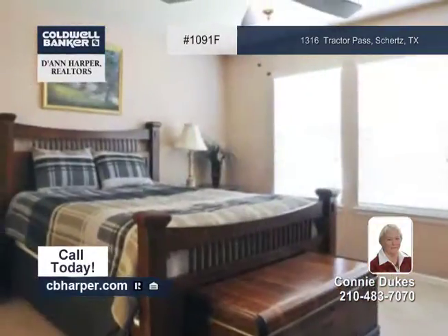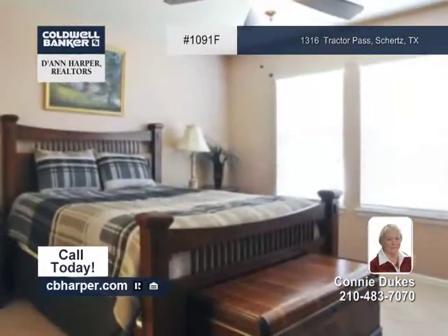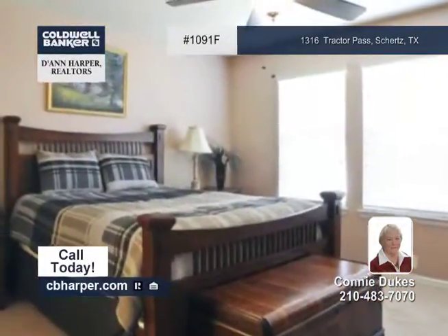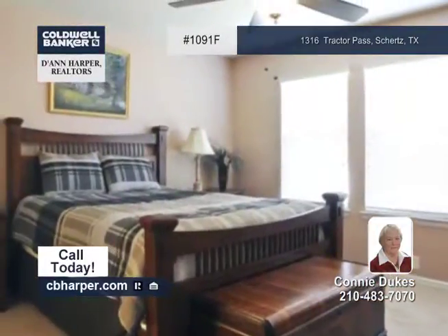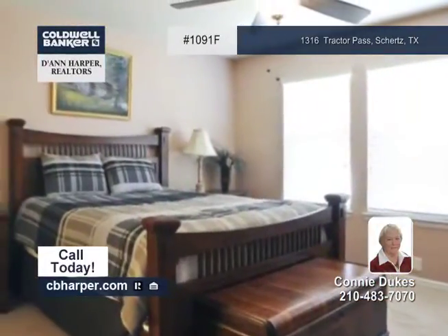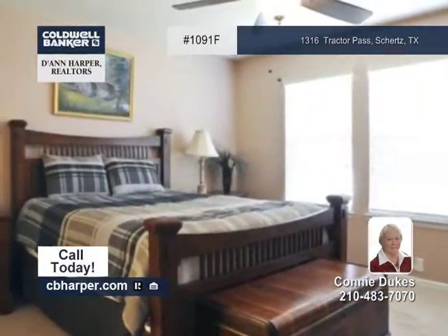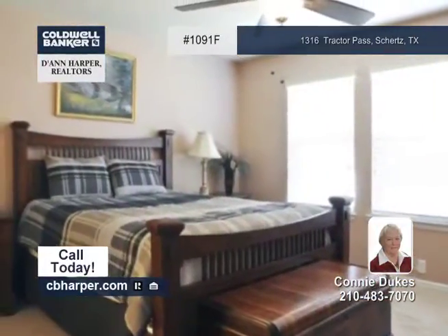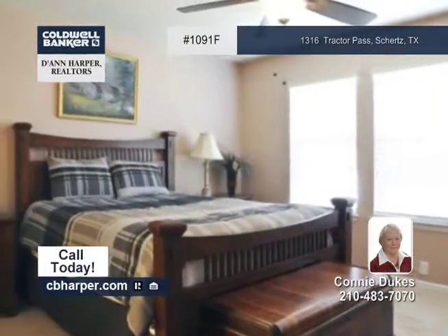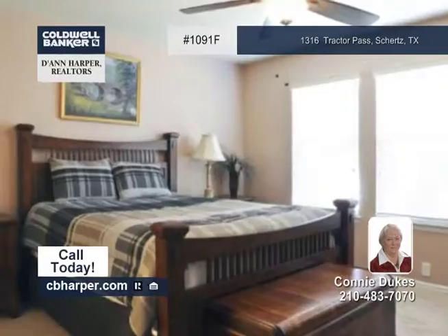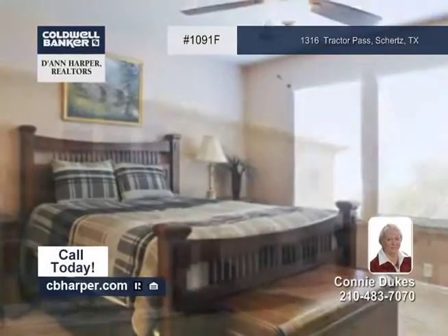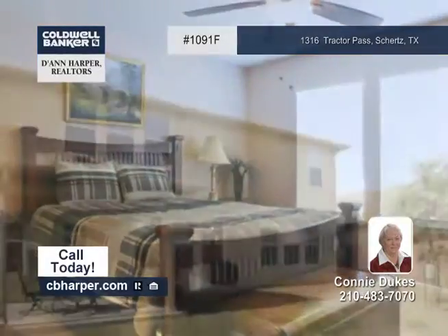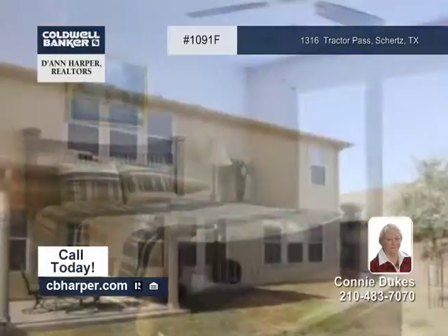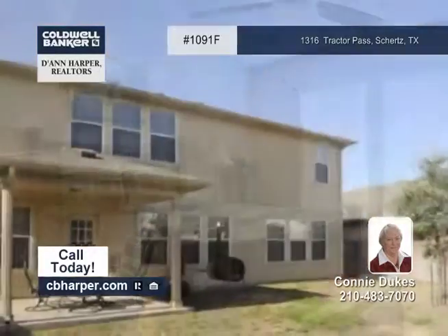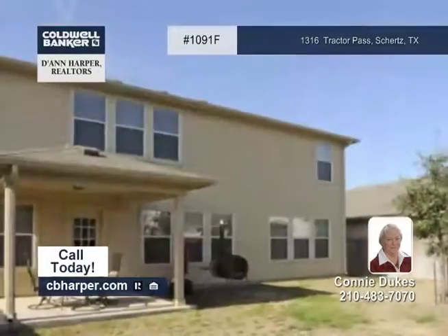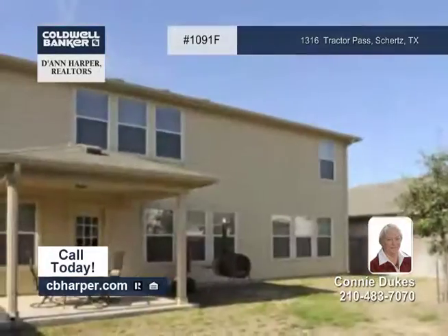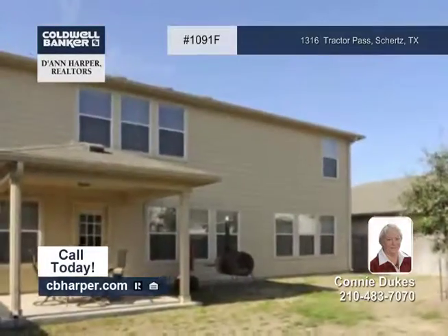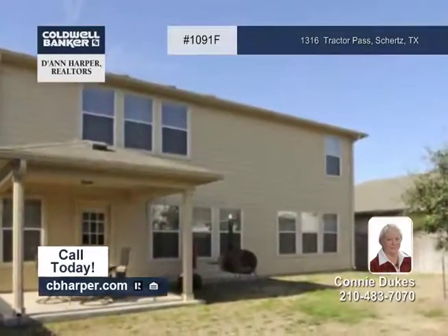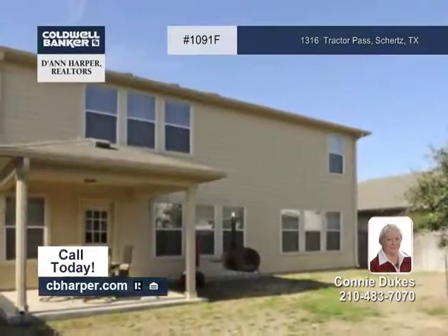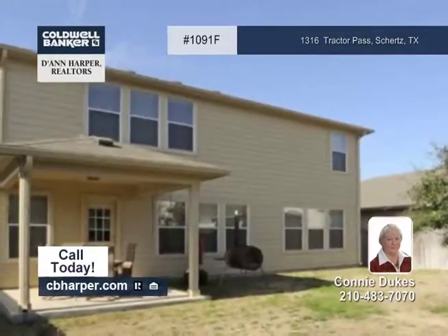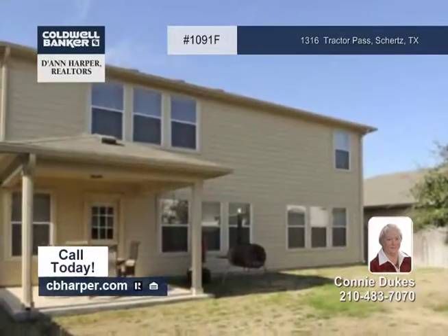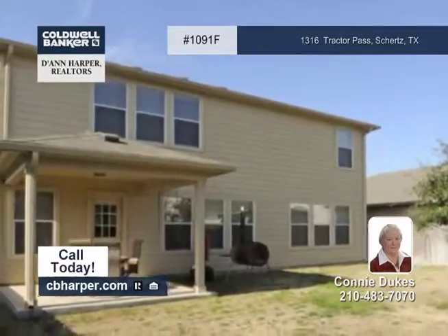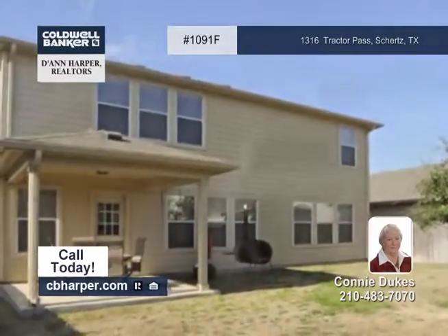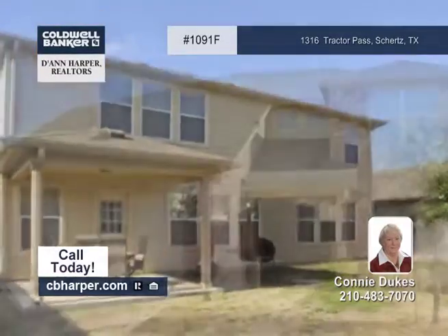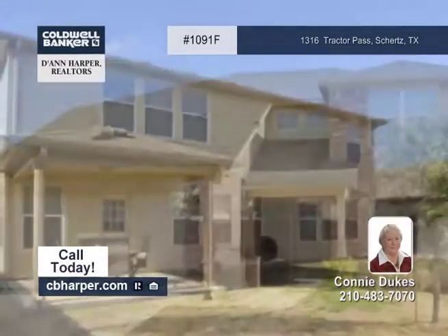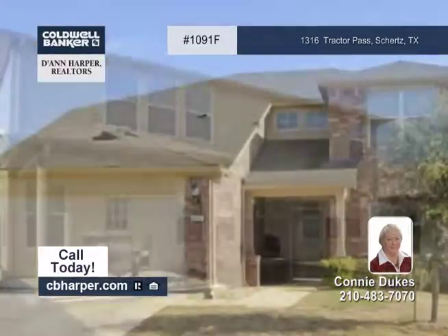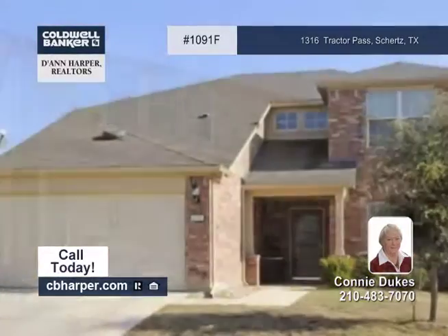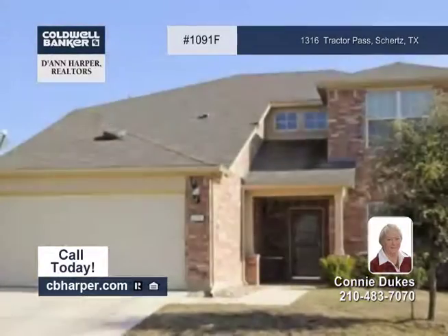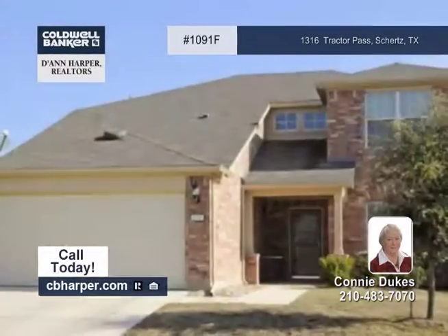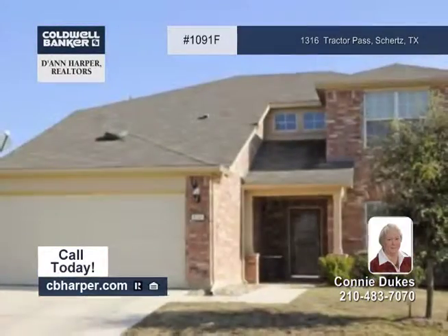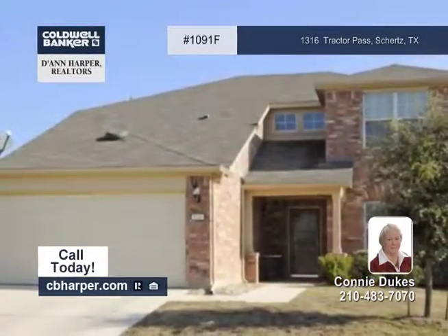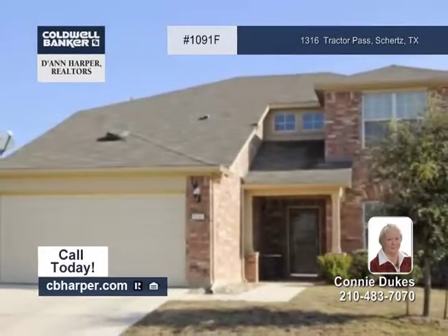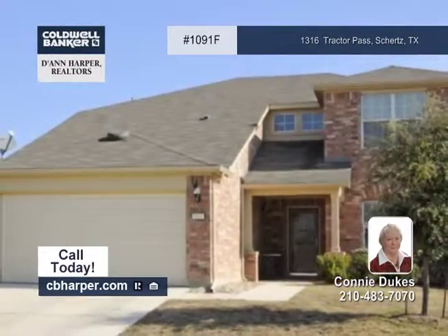This home is plumbed for a water softener and has a garage door opener. Come see this home soon with Connie.